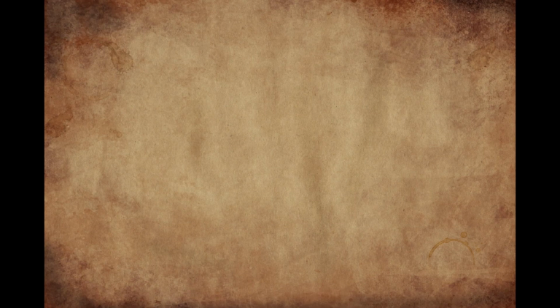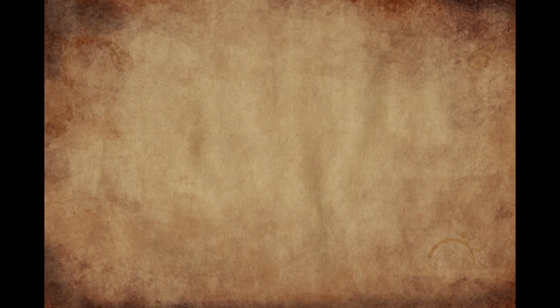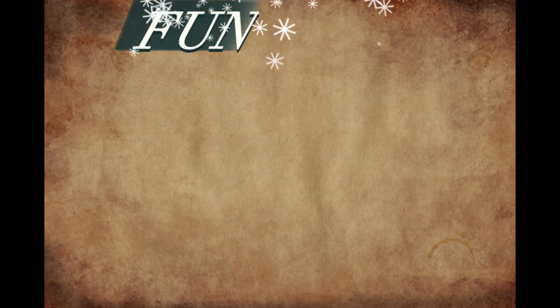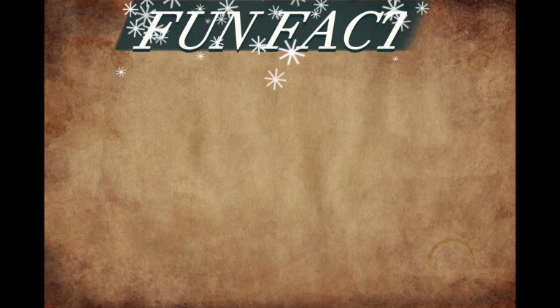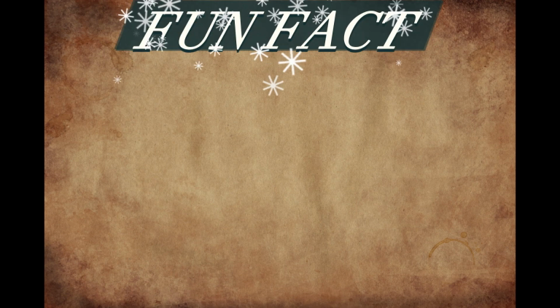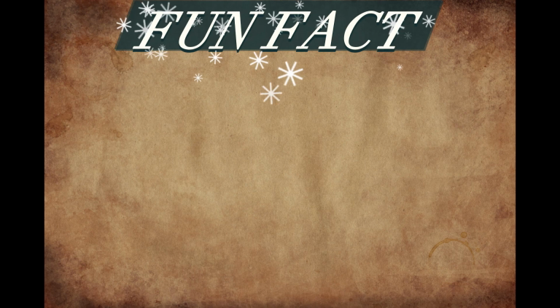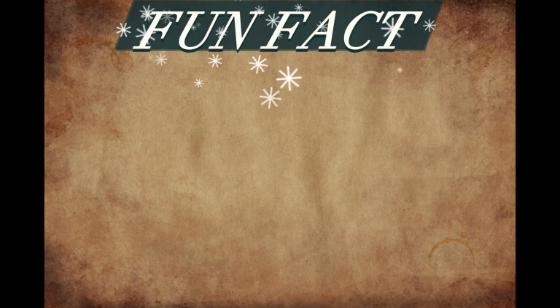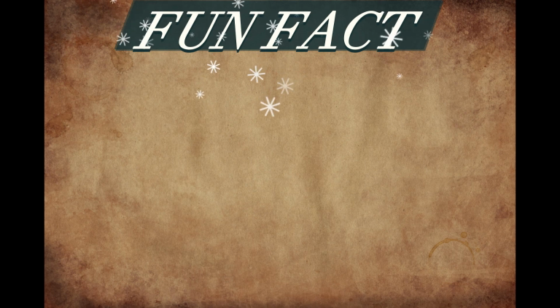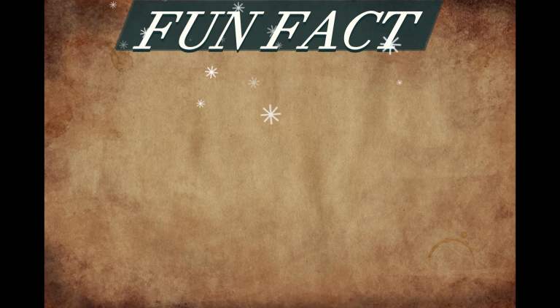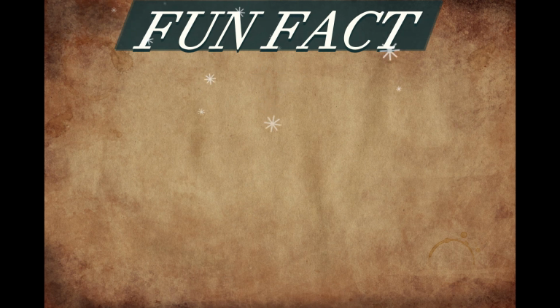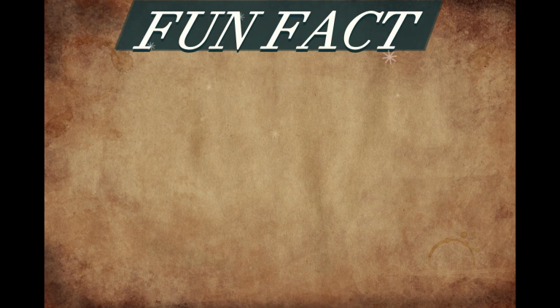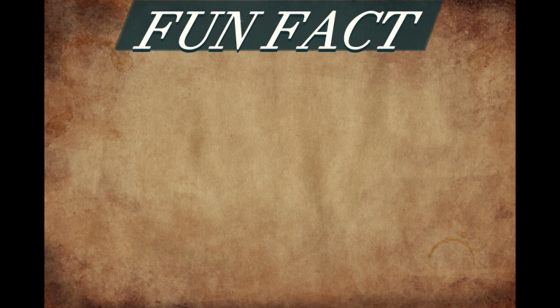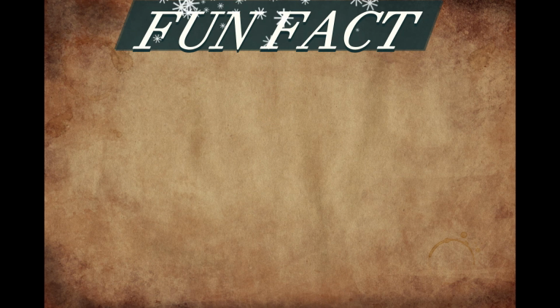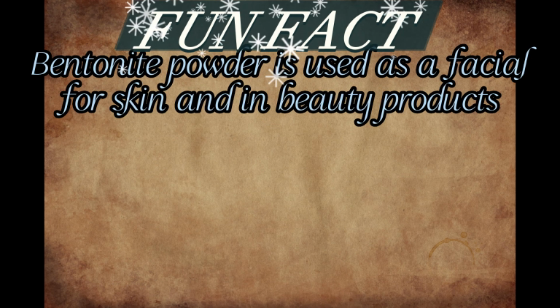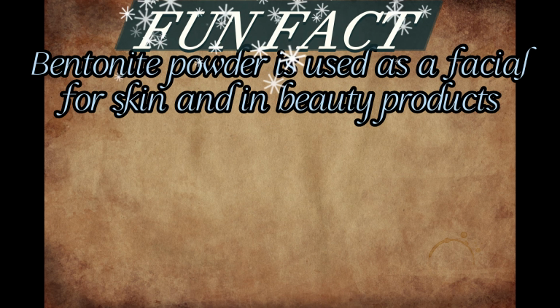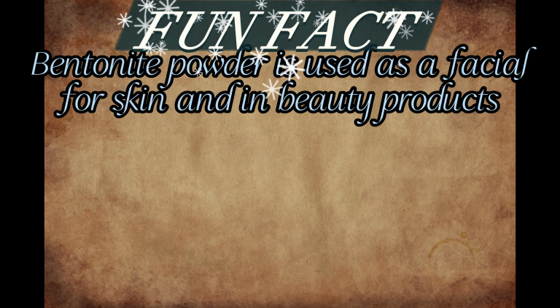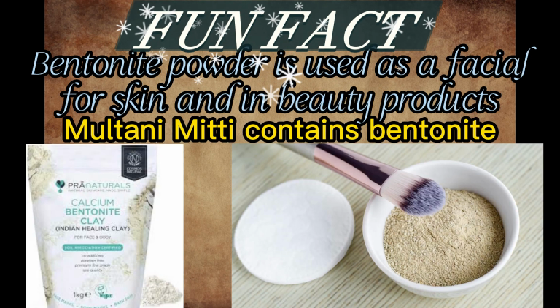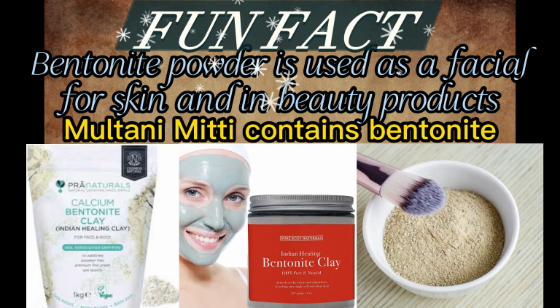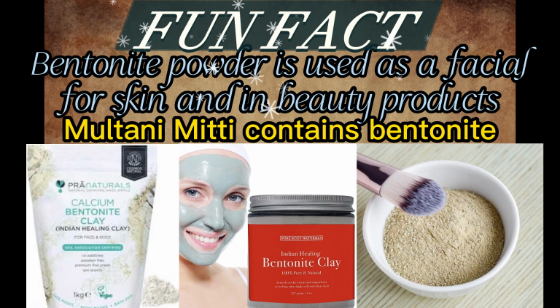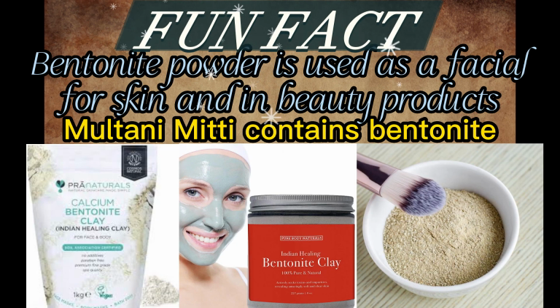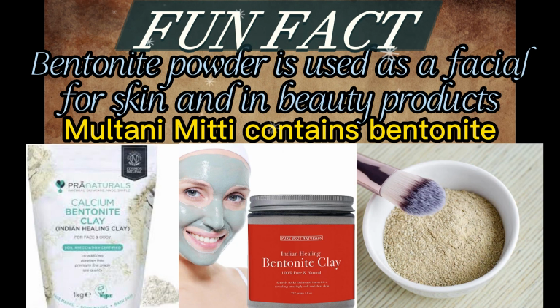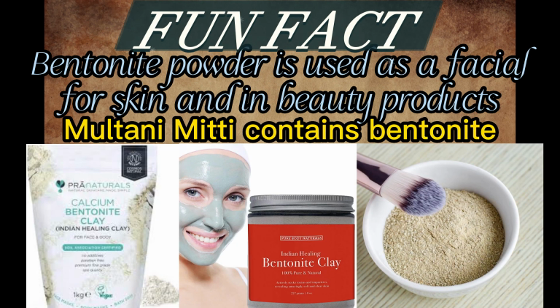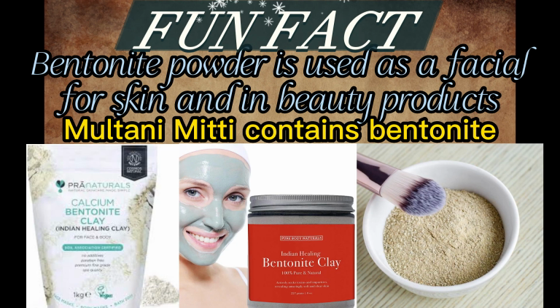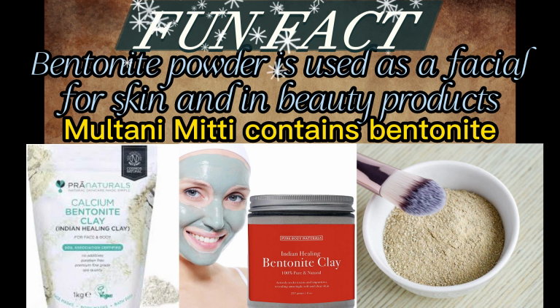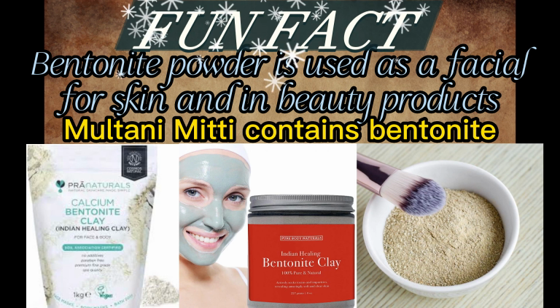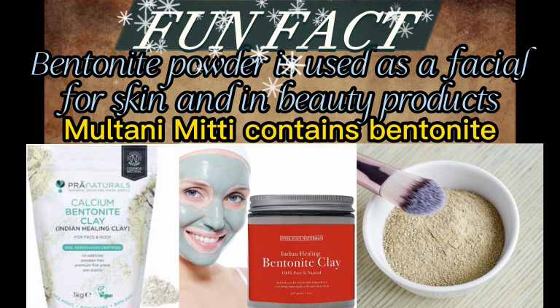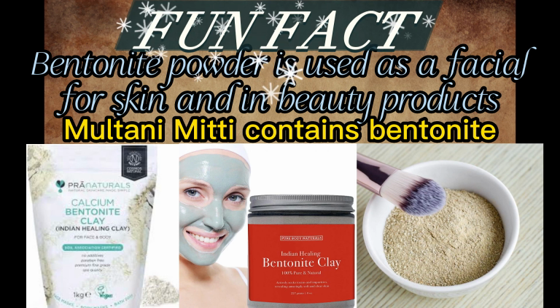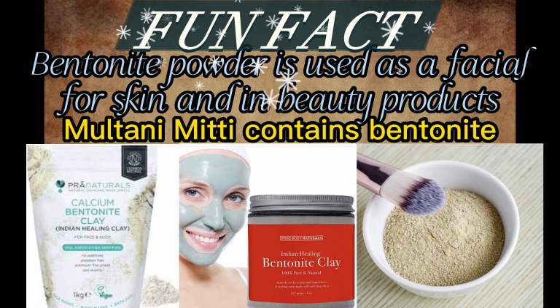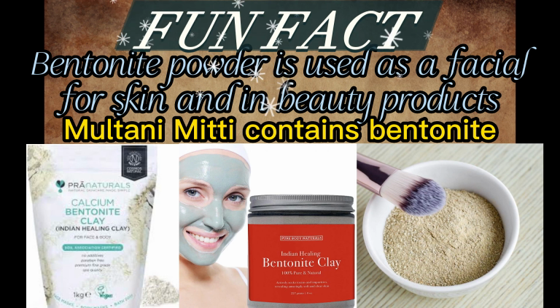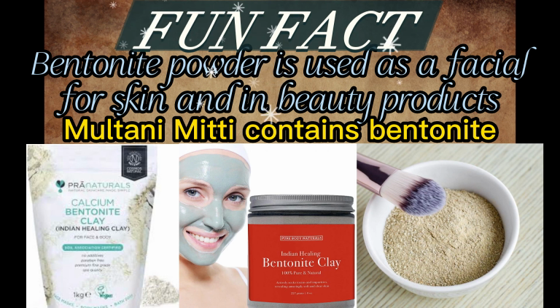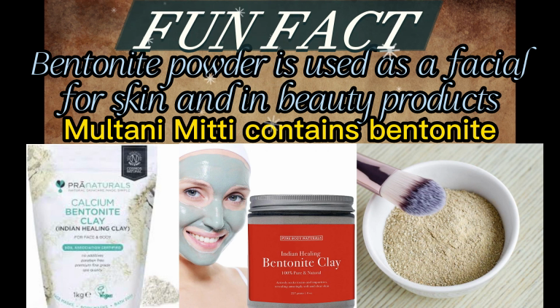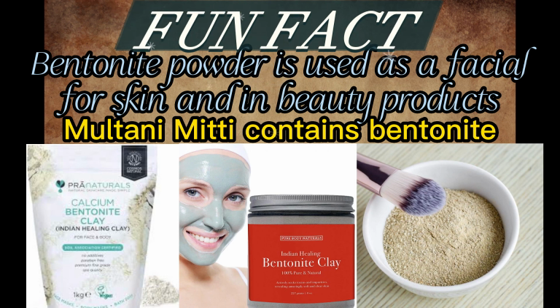Fun Fact: Bentonite is used as a facial for skin and in beauty products.